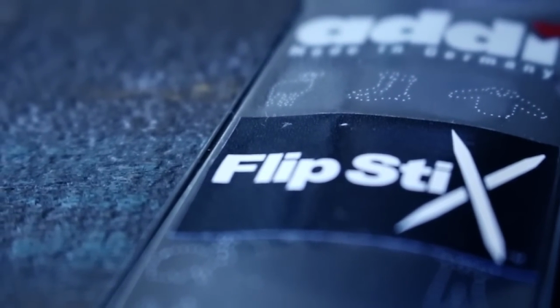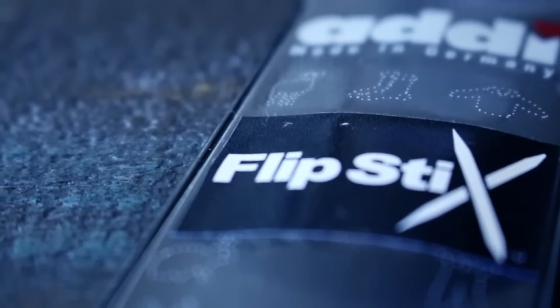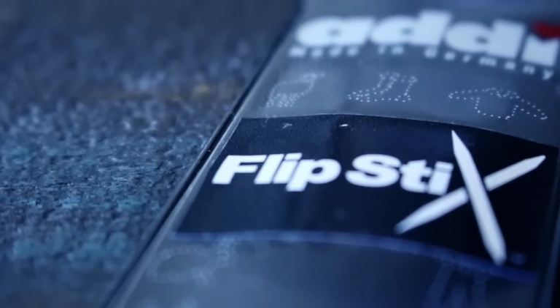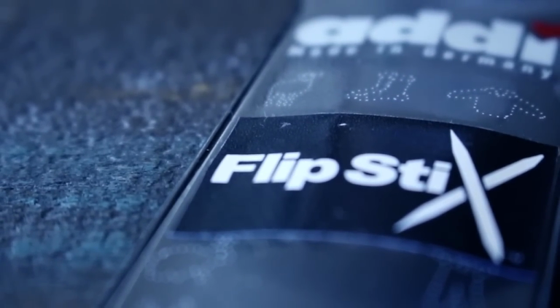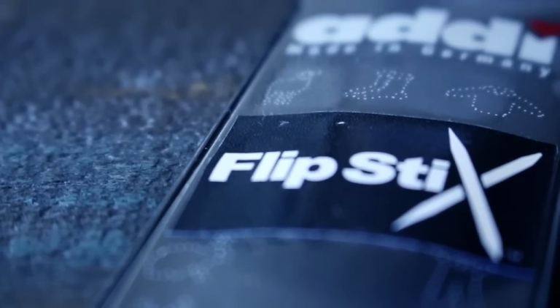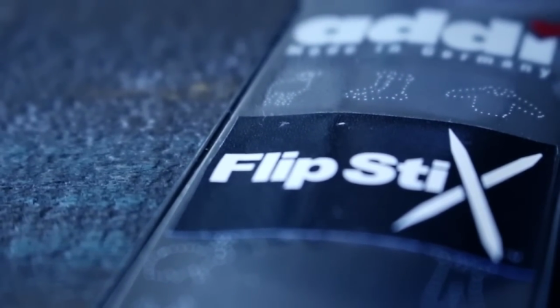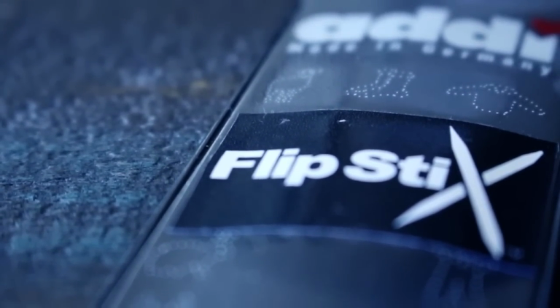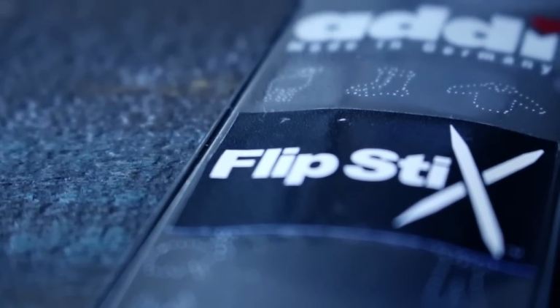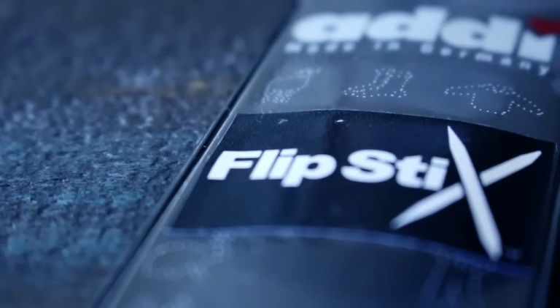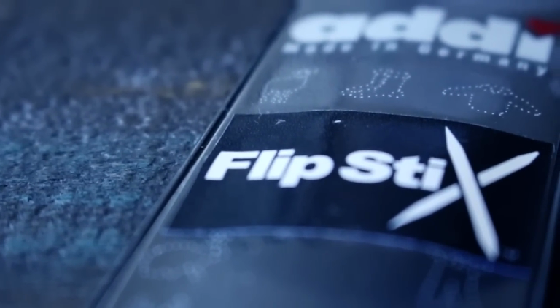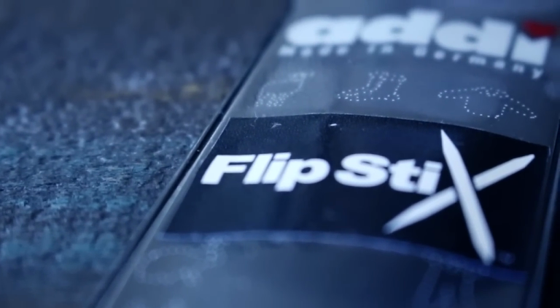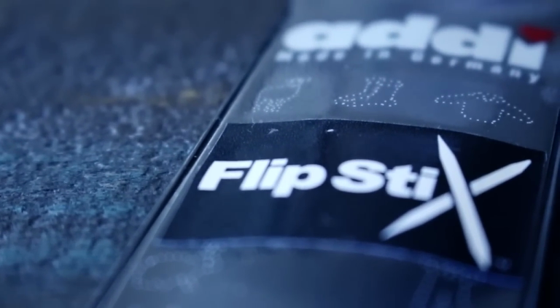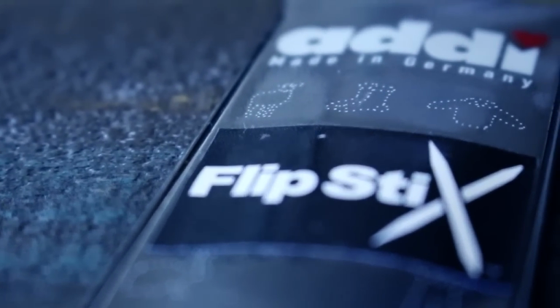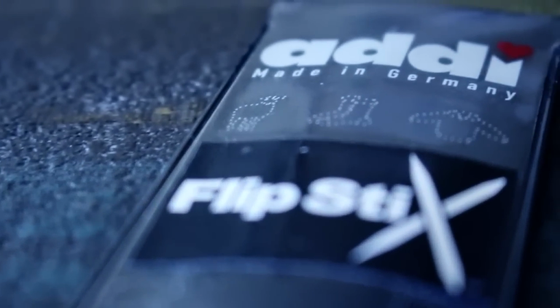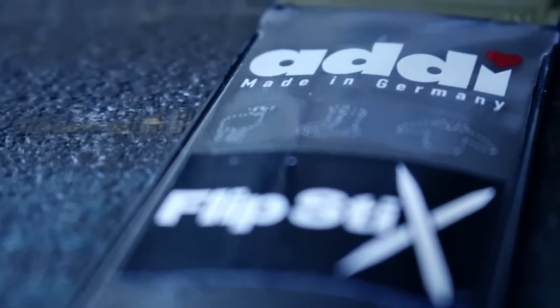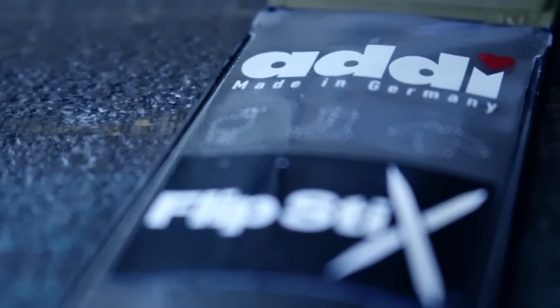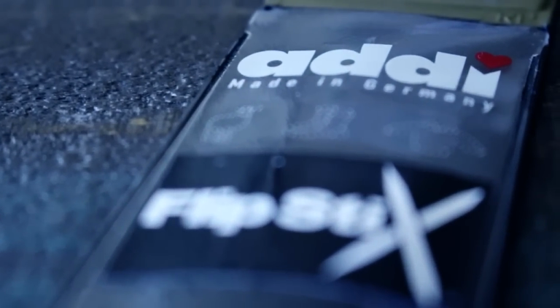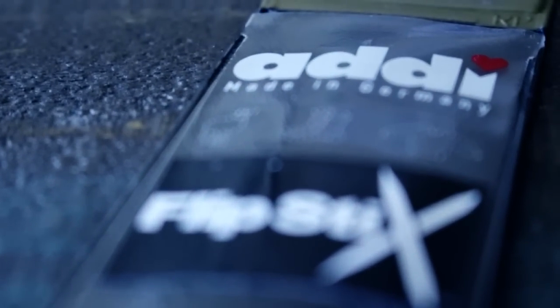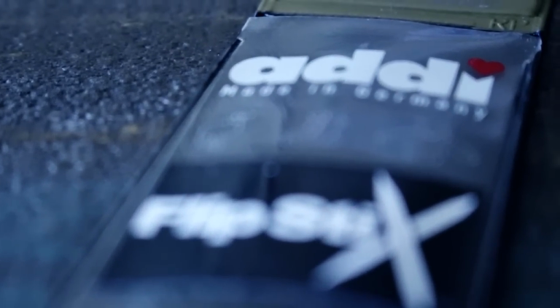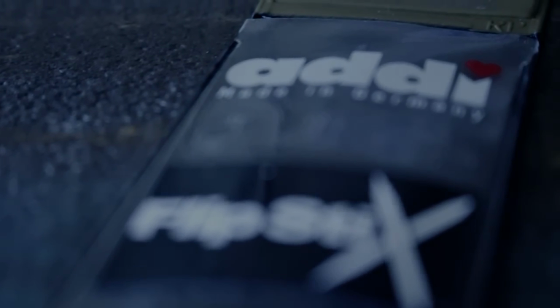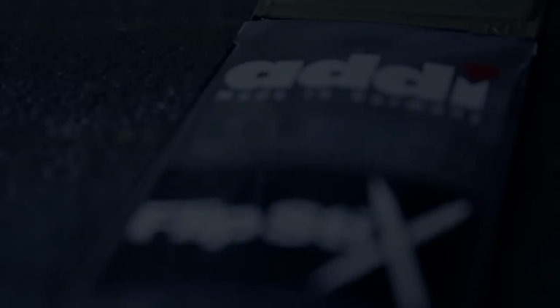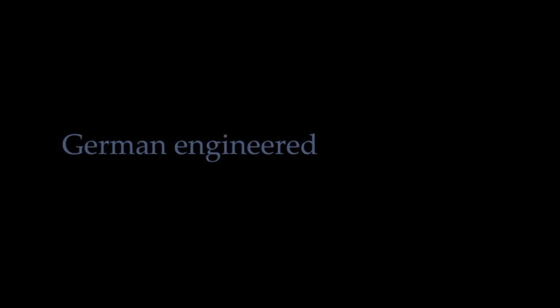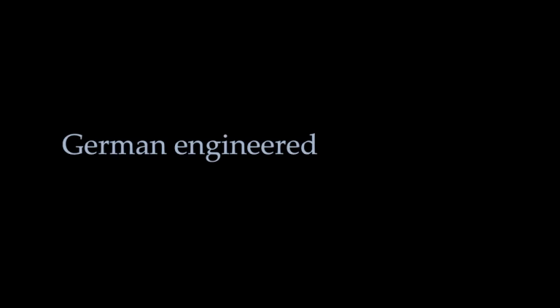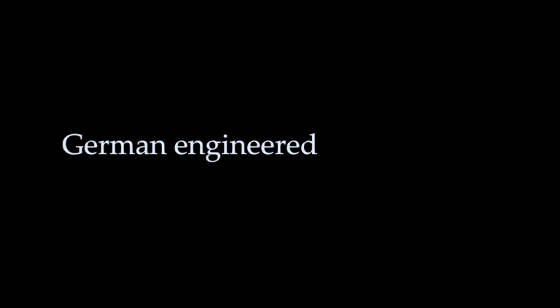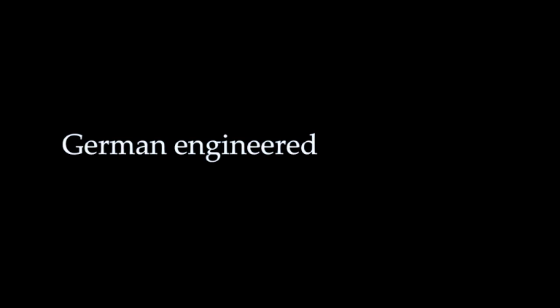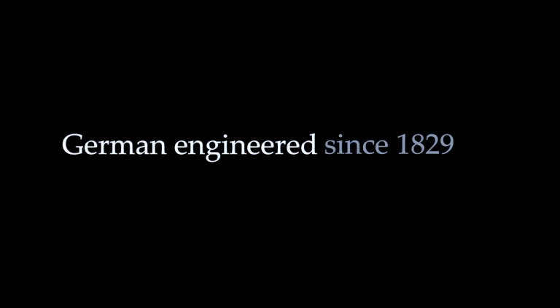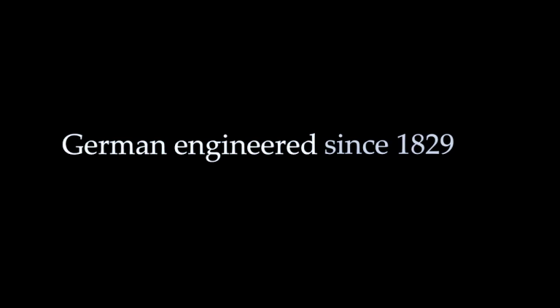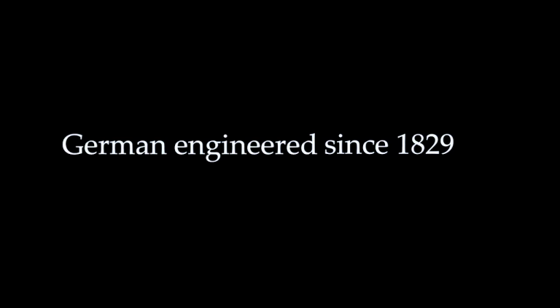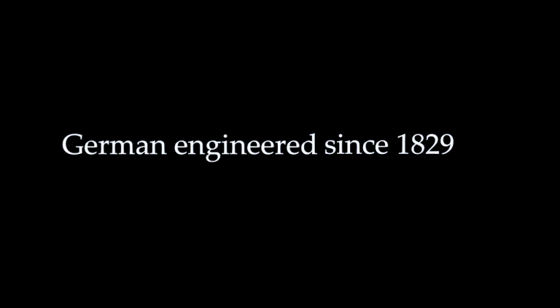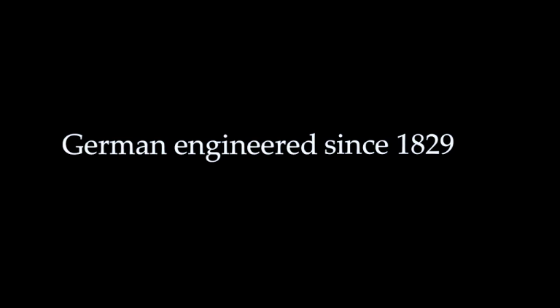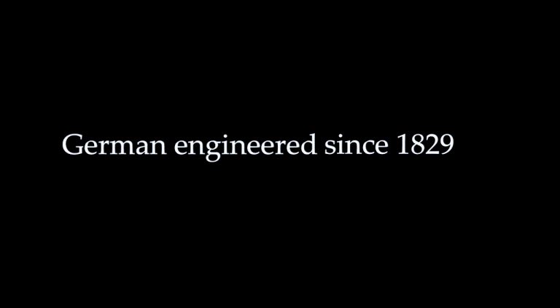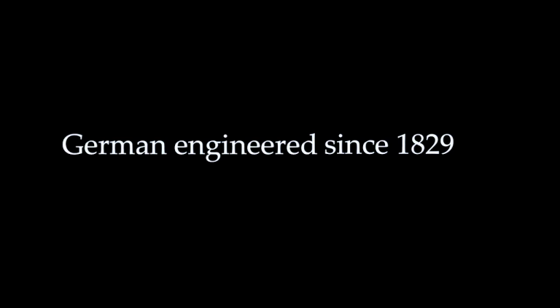Flipsticks by Addy. German engineered since 1829.